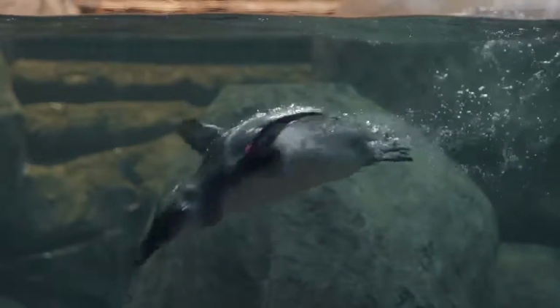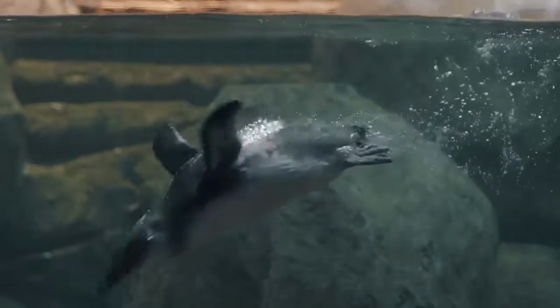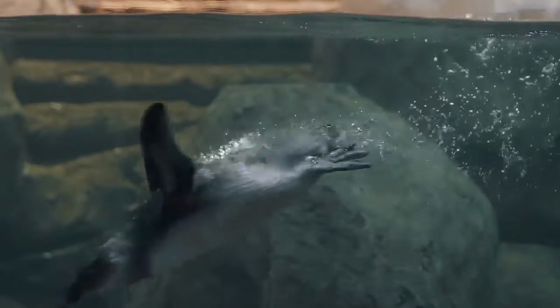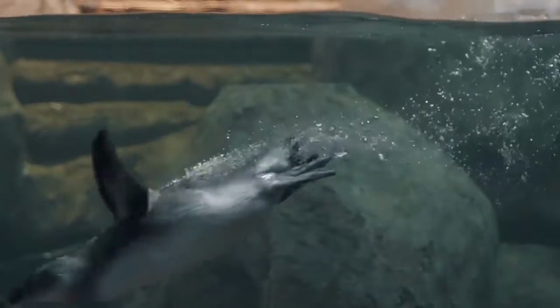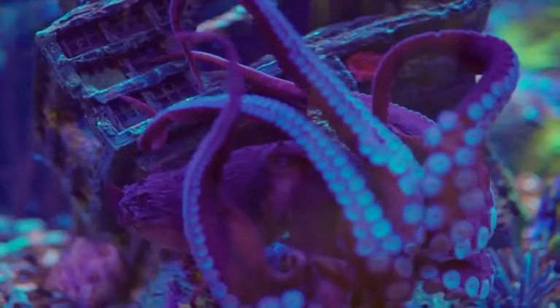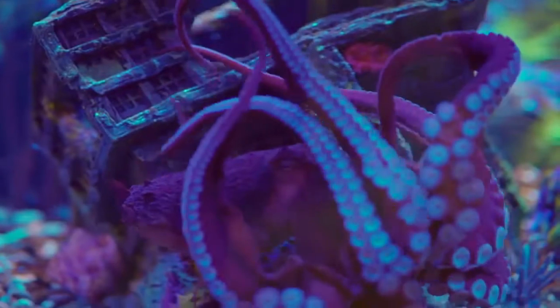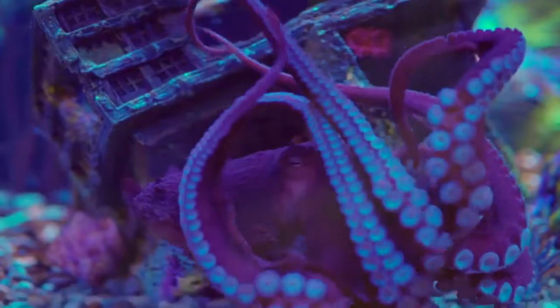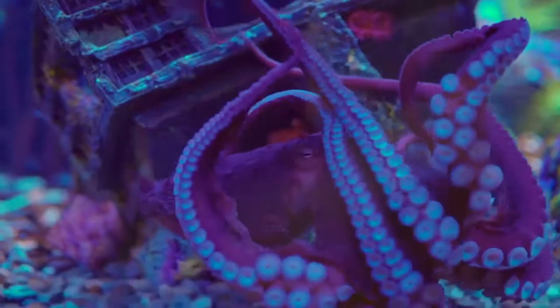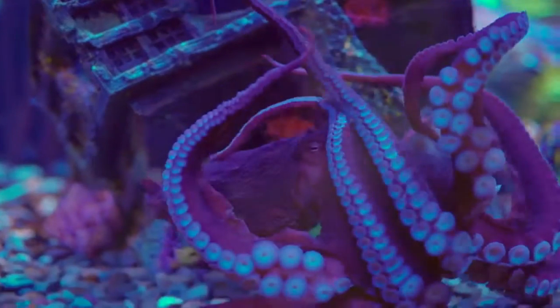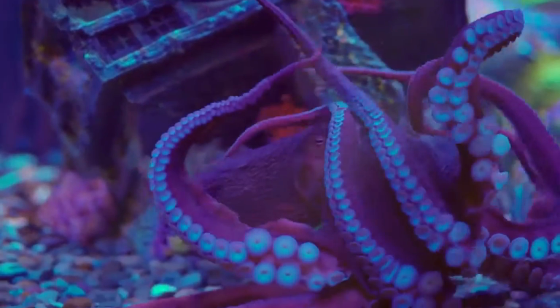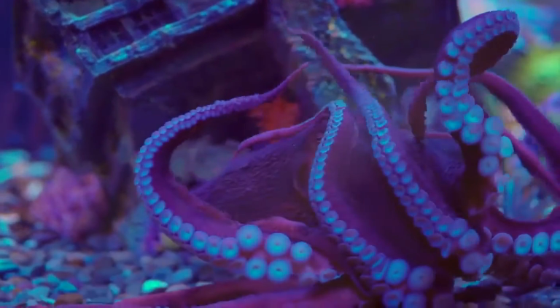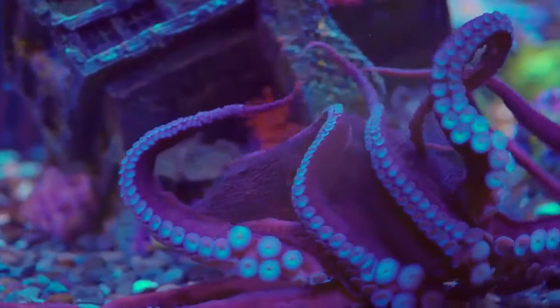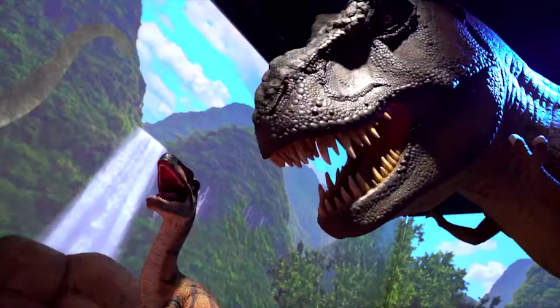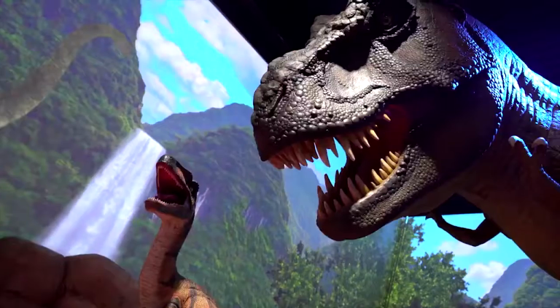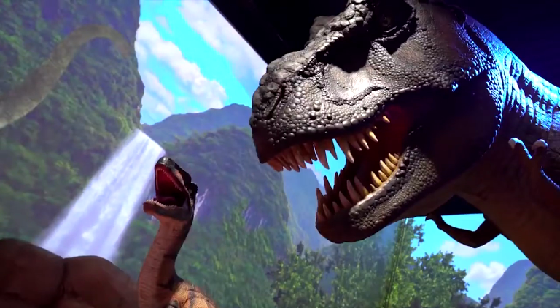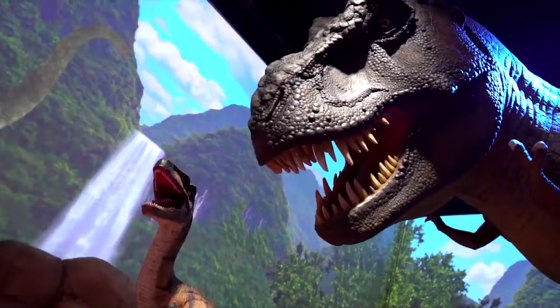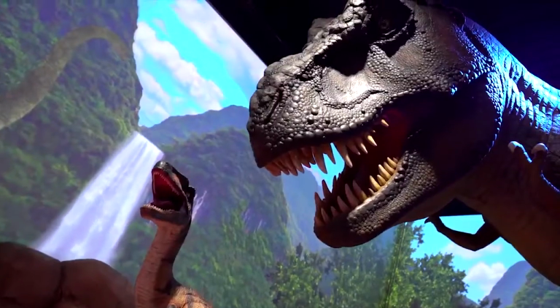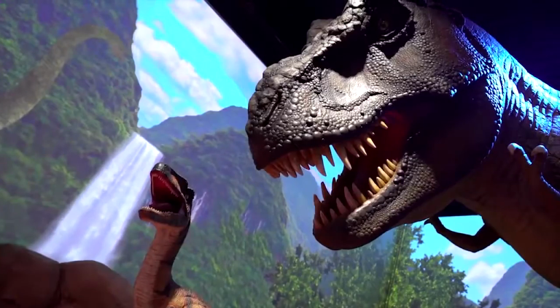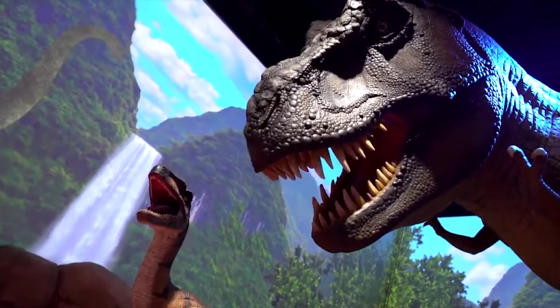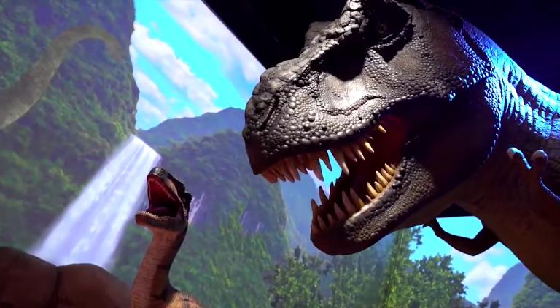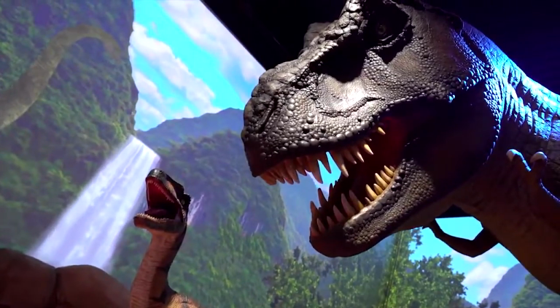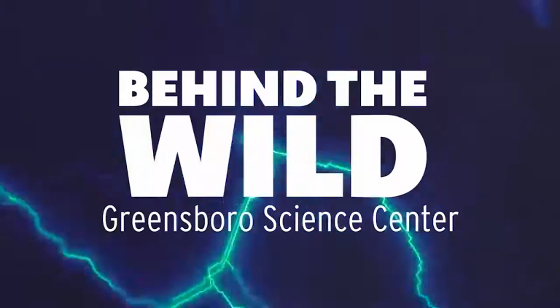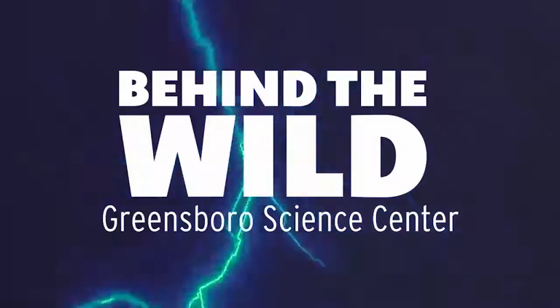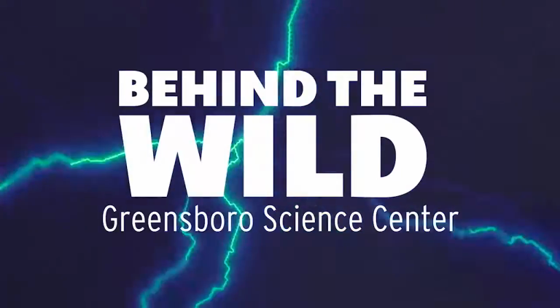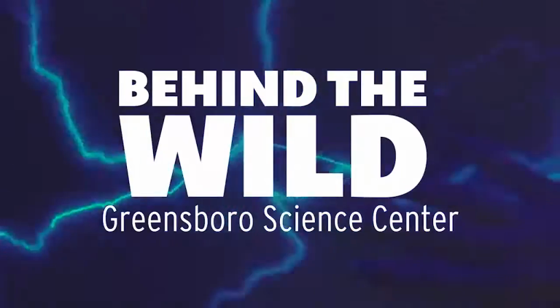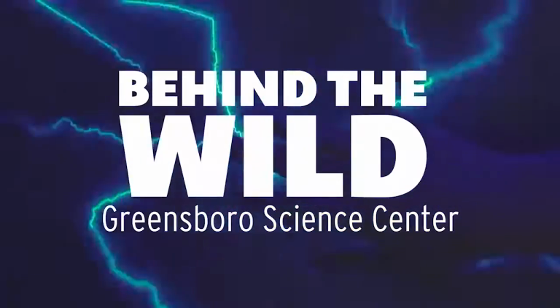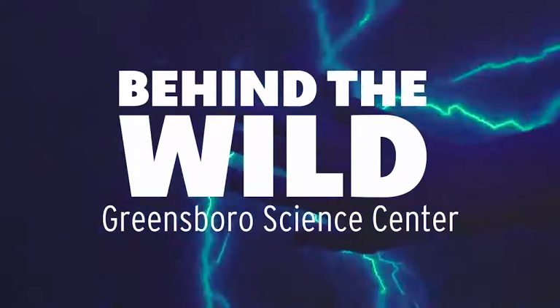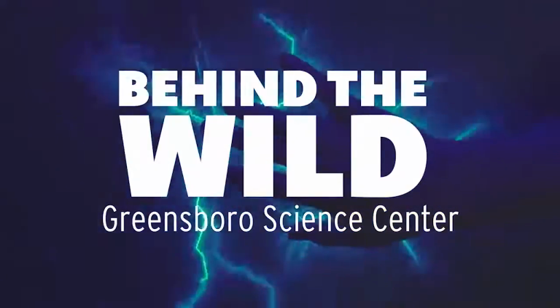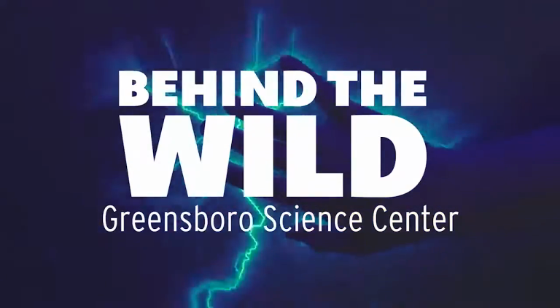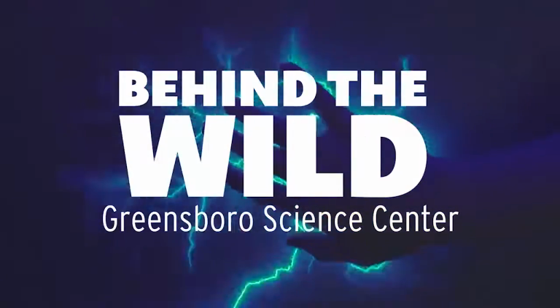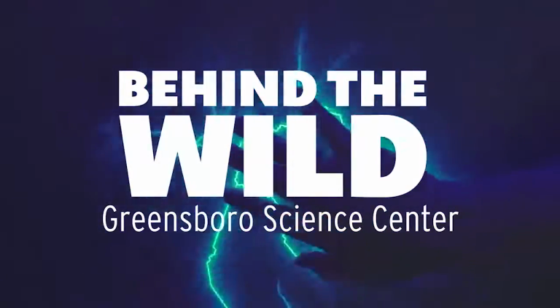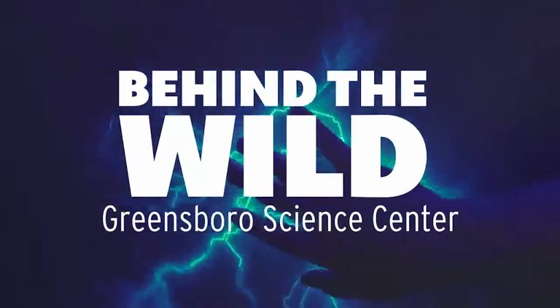It's time to go behind the wild with the Greensboro Science Center.